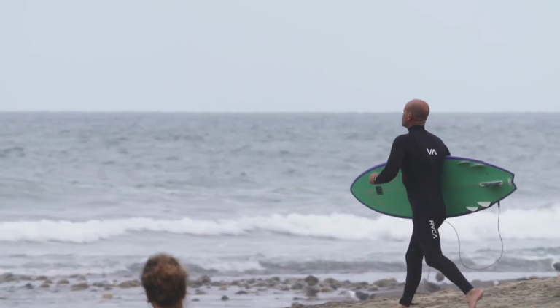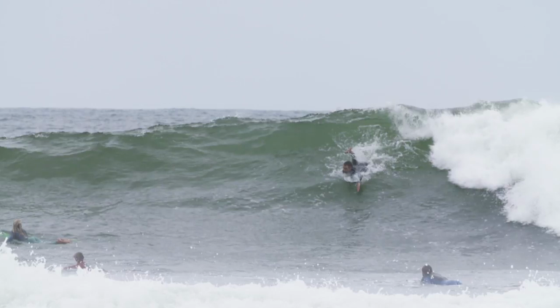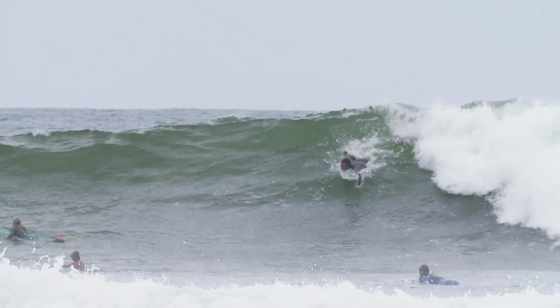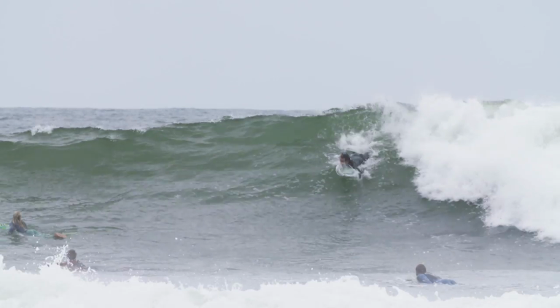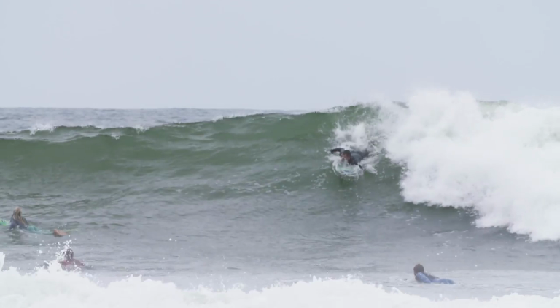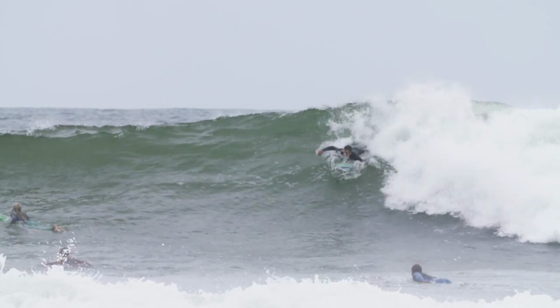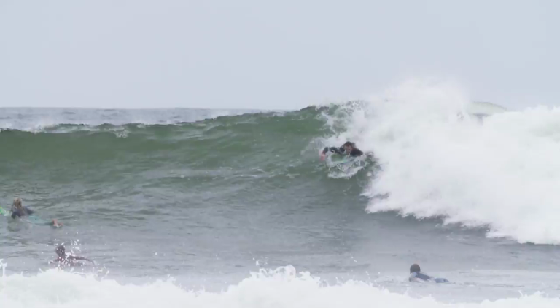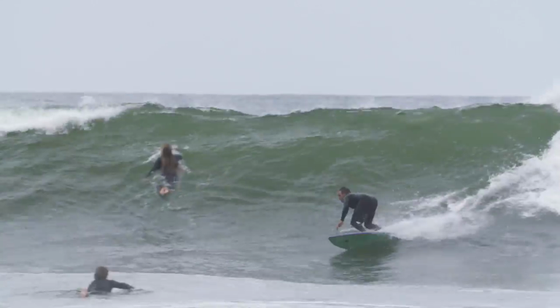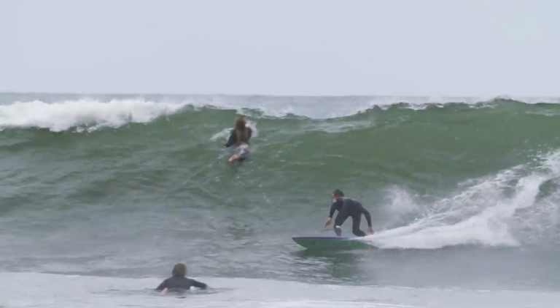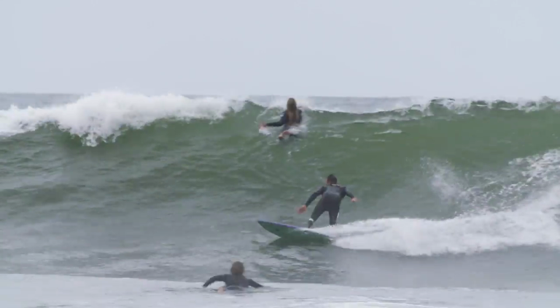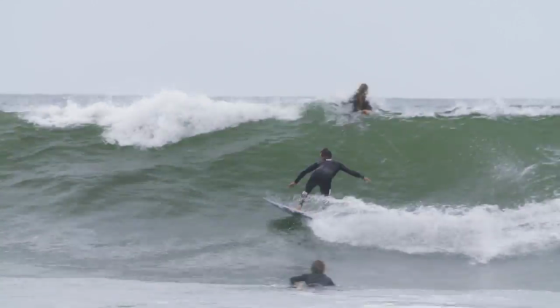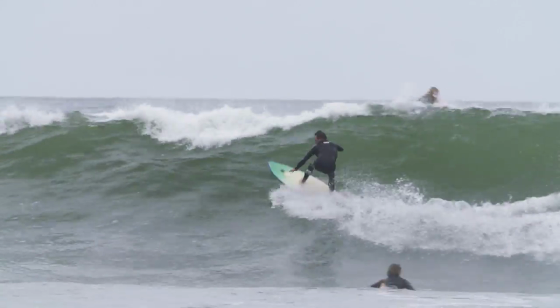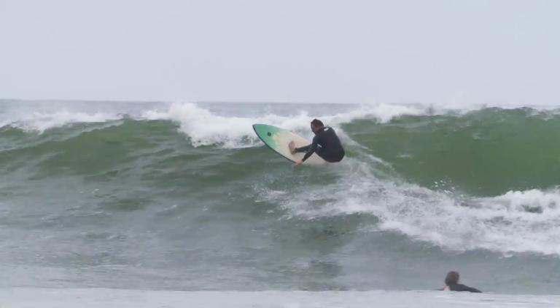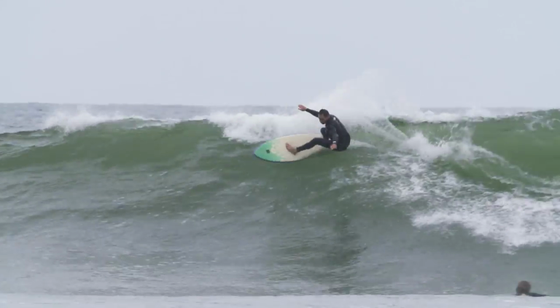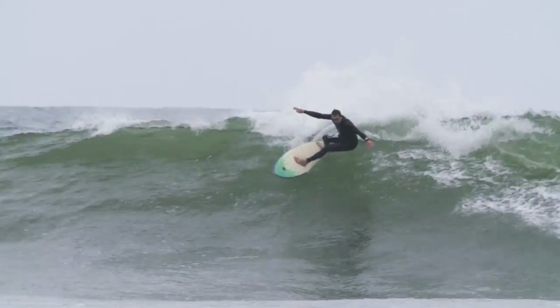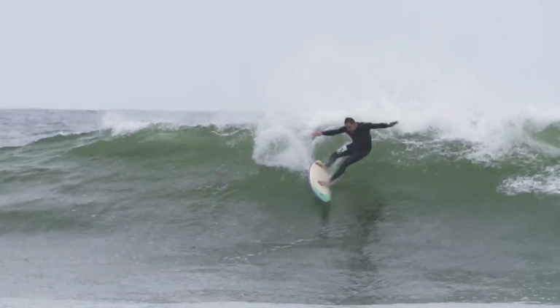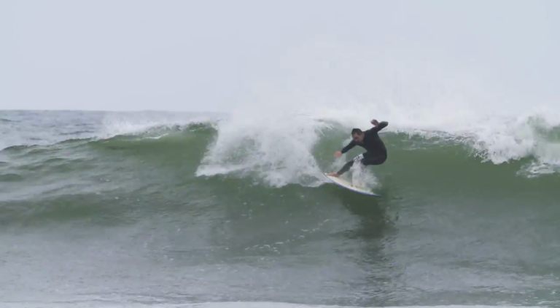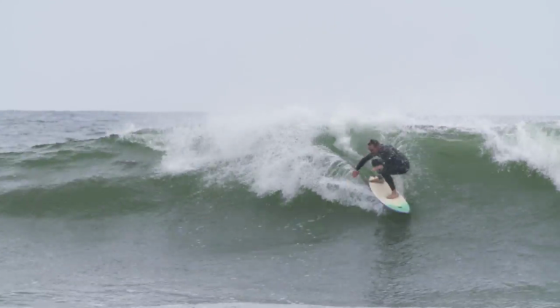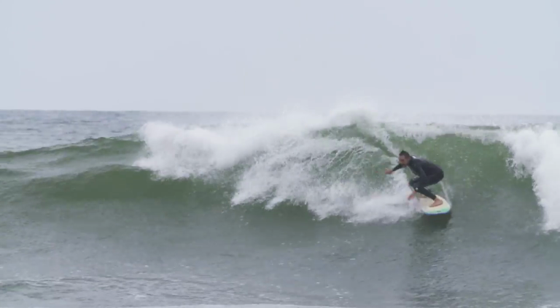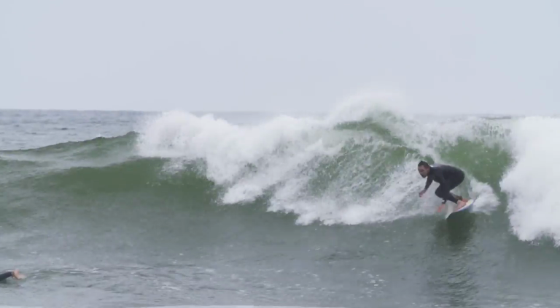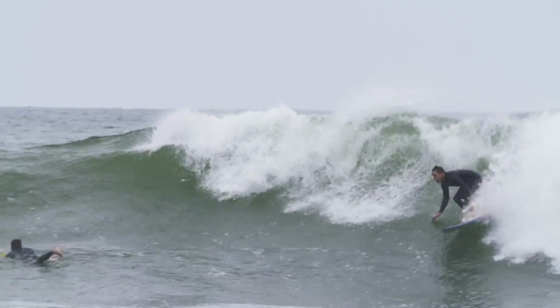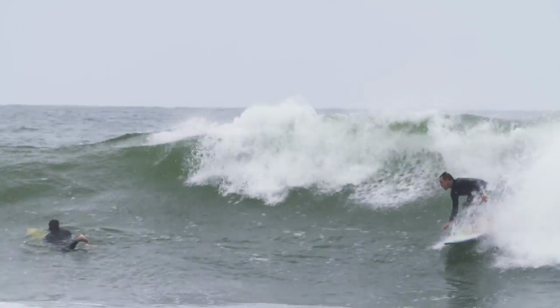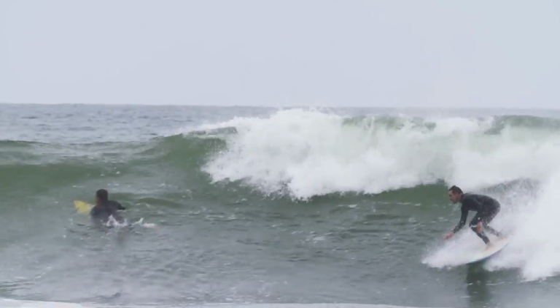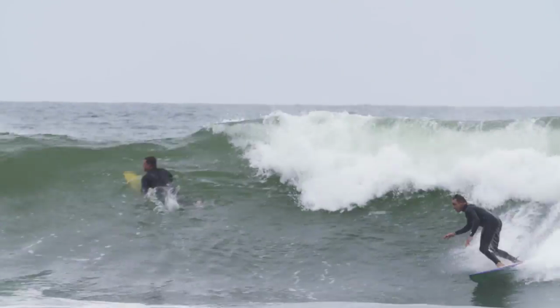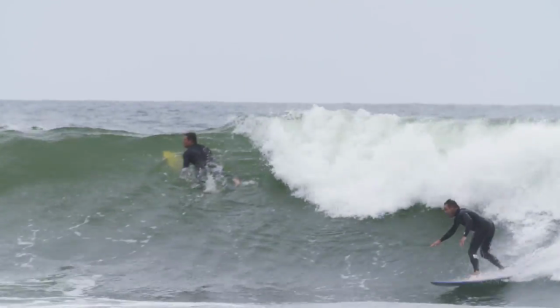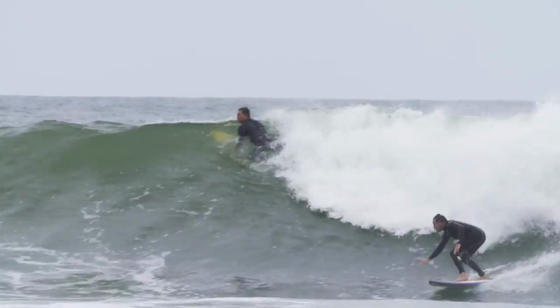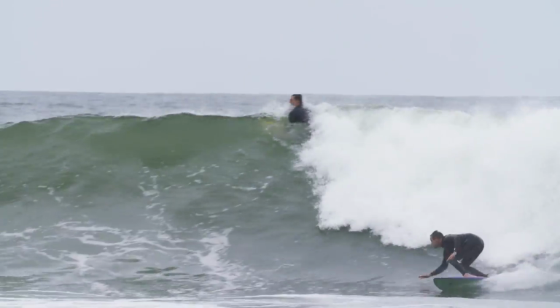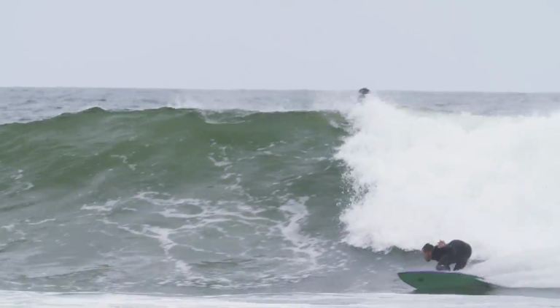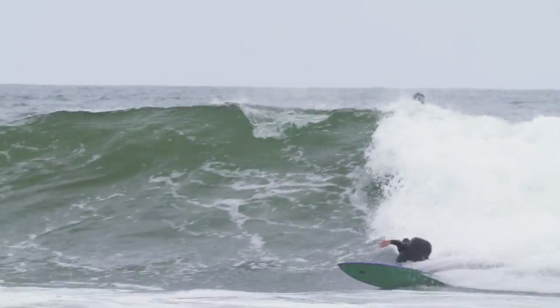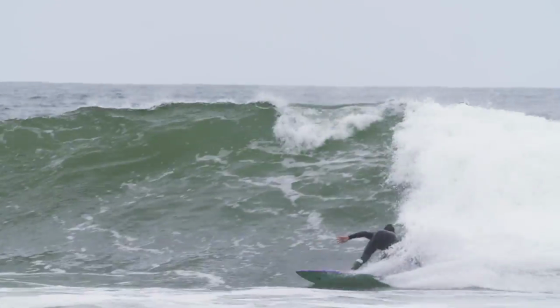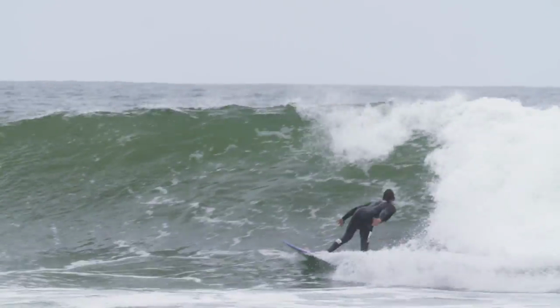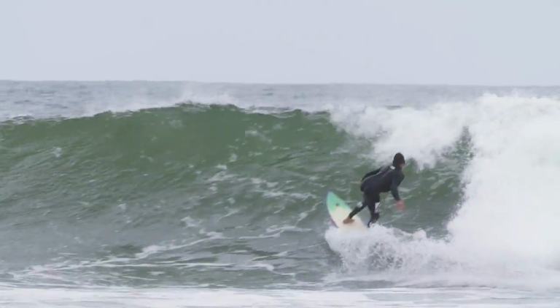This is a Malcolm Campbell bonzer, just under six feet - about five-ten, about 20 inches wide, two and five-eighths on the thickness. Yeah, this is a good one.